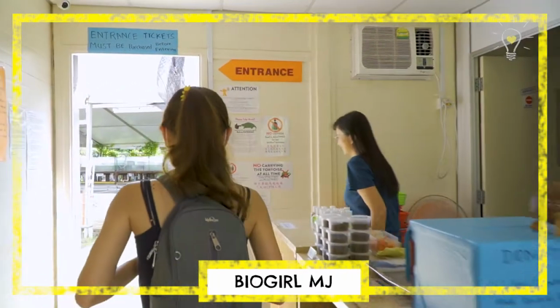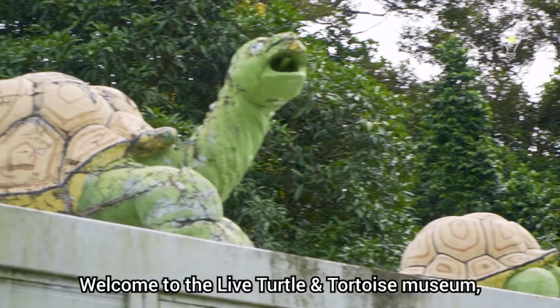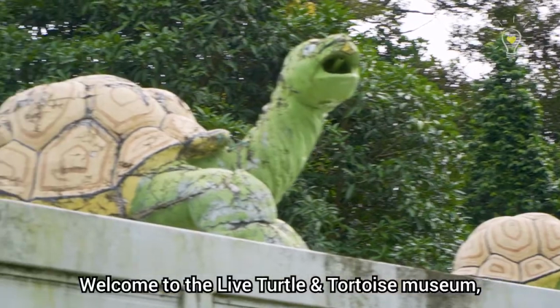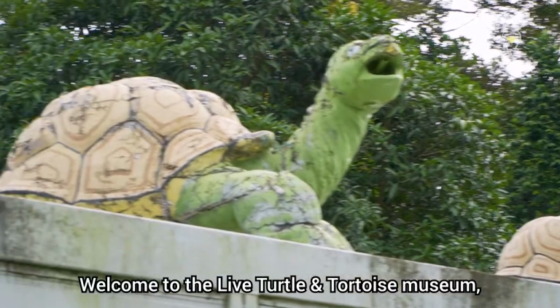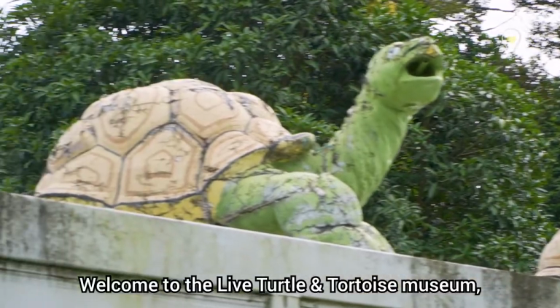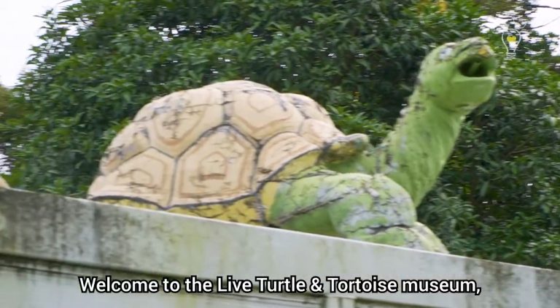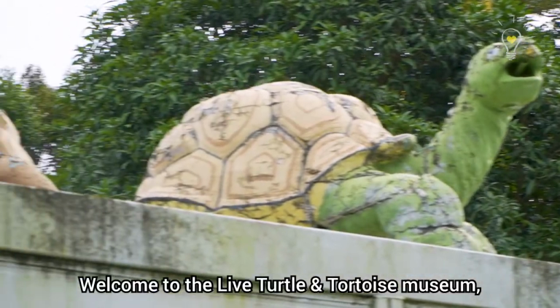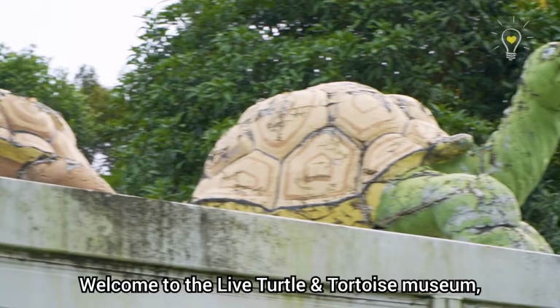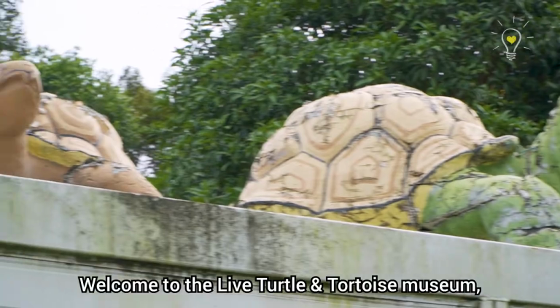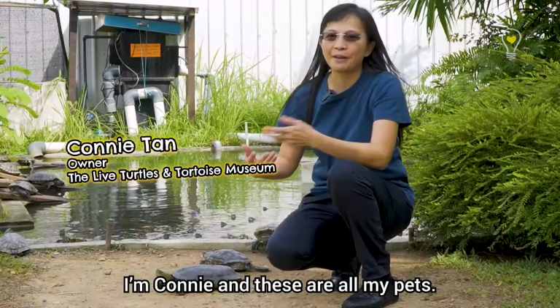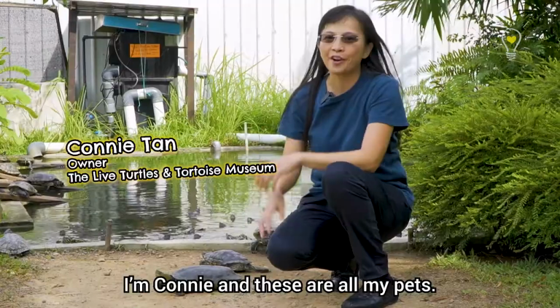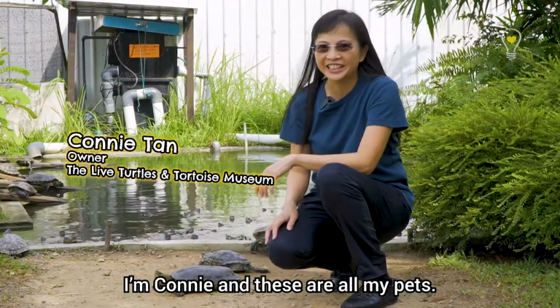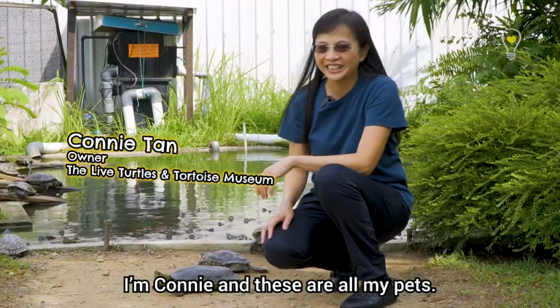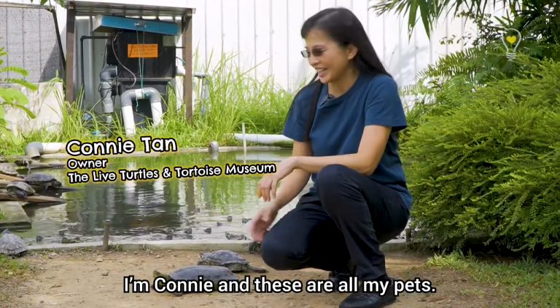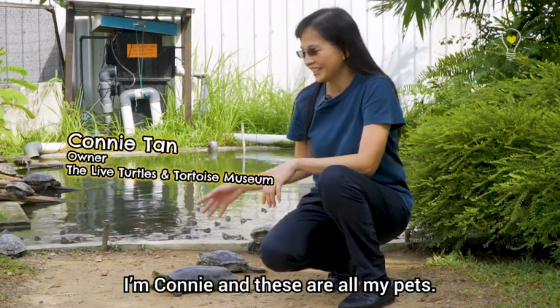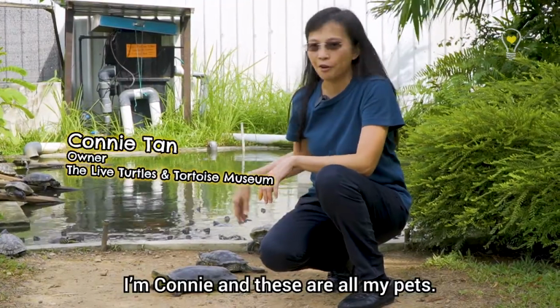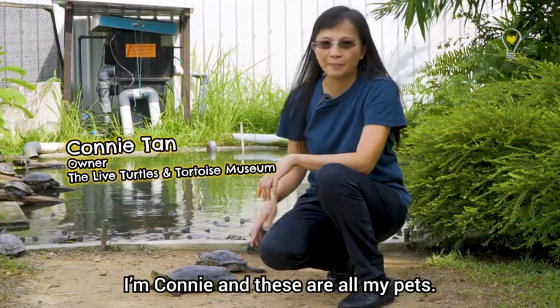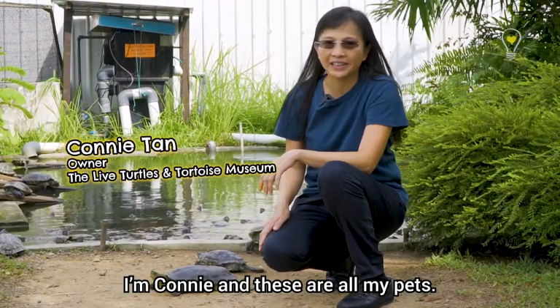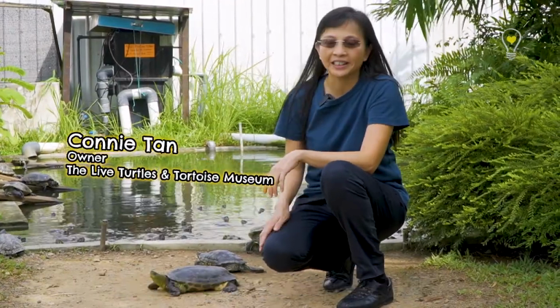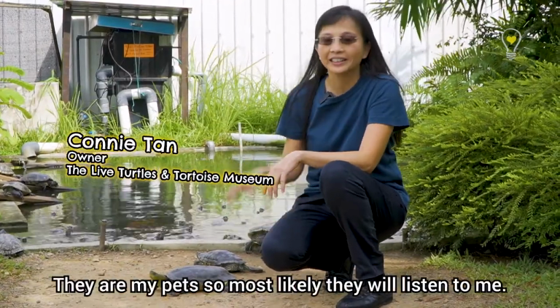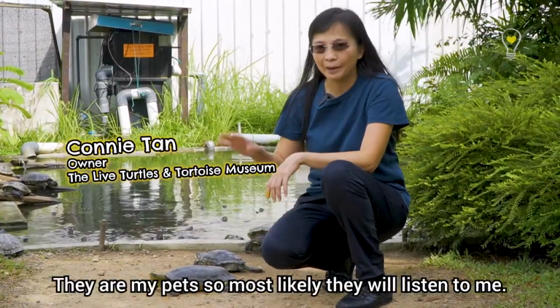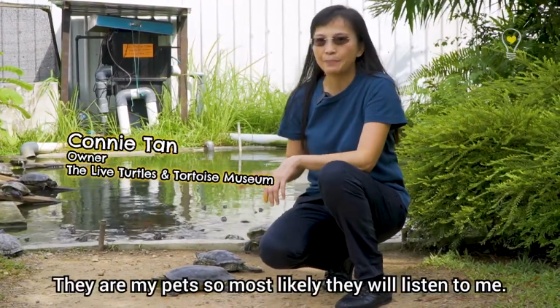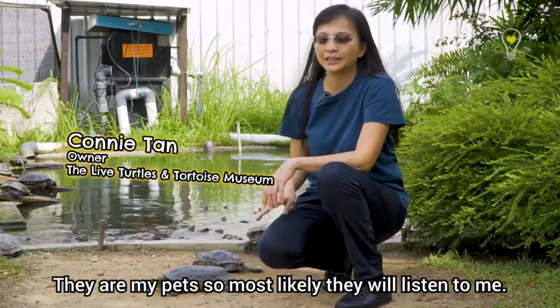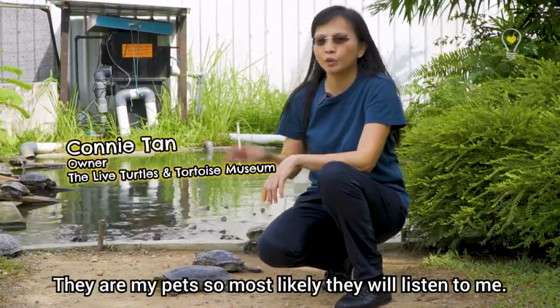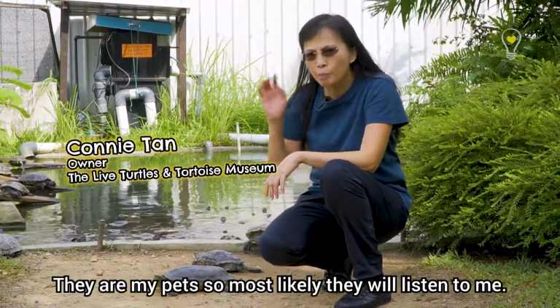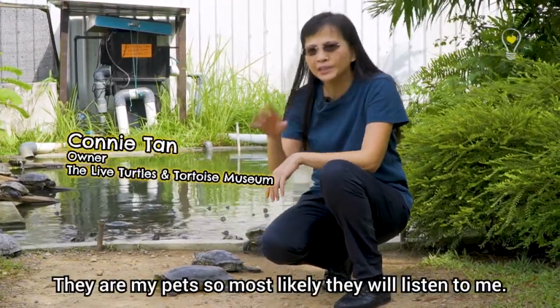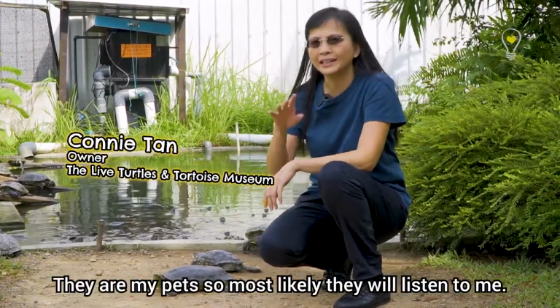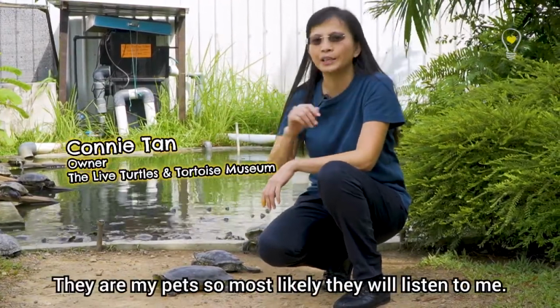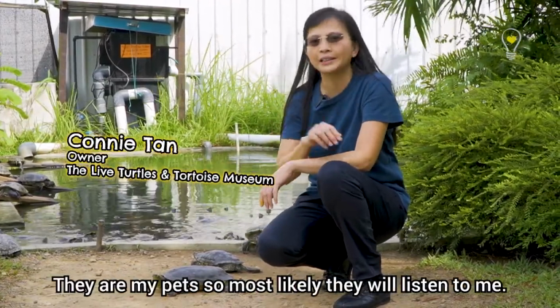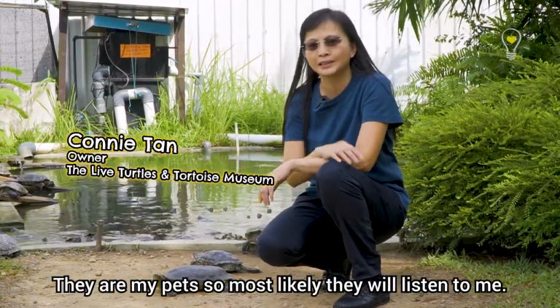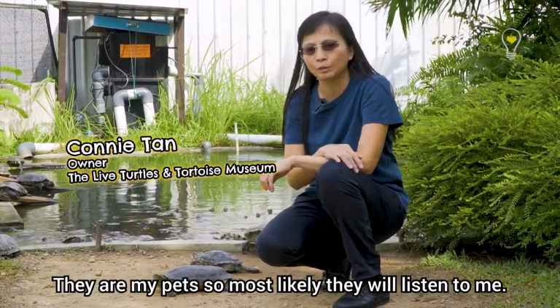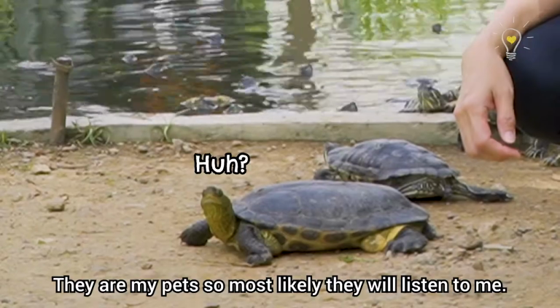Welcome to the Live Turtle and Tortoise Museum. I'm Connie, and these are all my pets, so most likely they will listen to me.